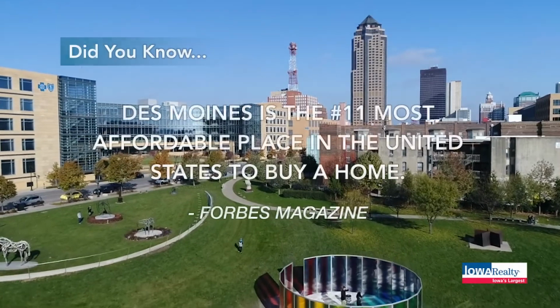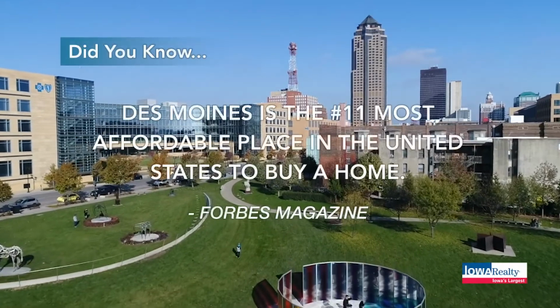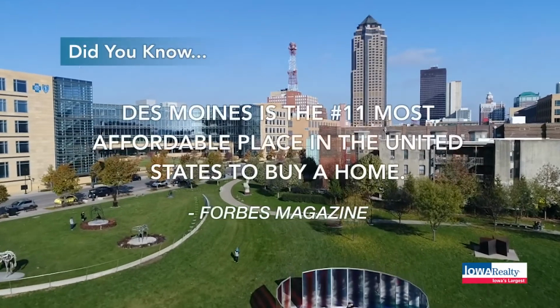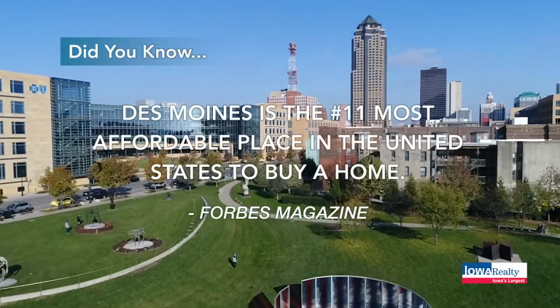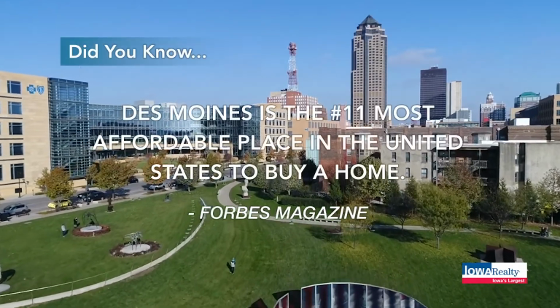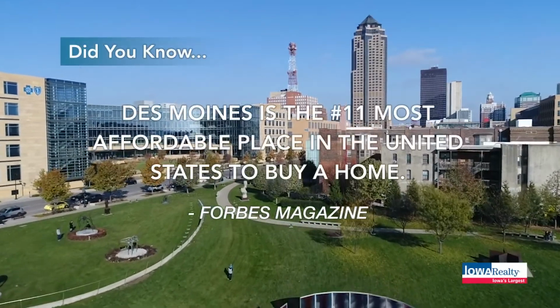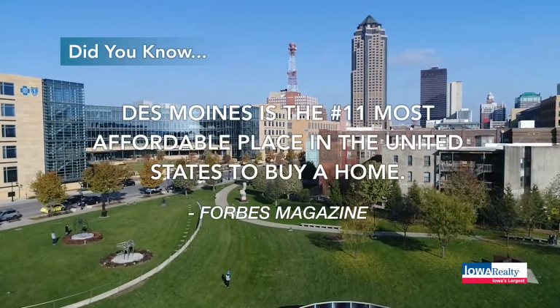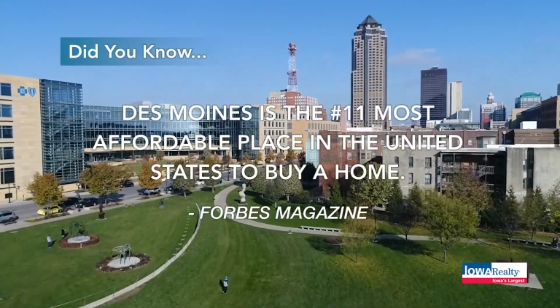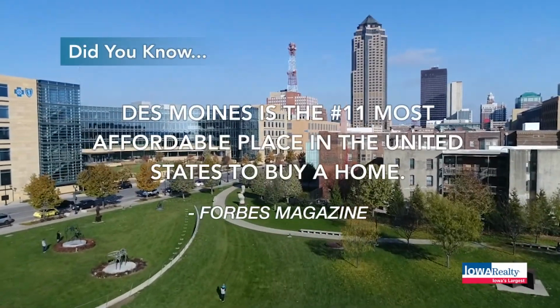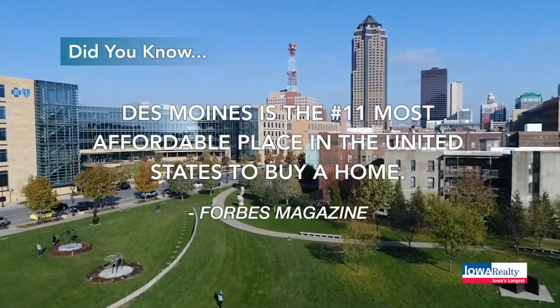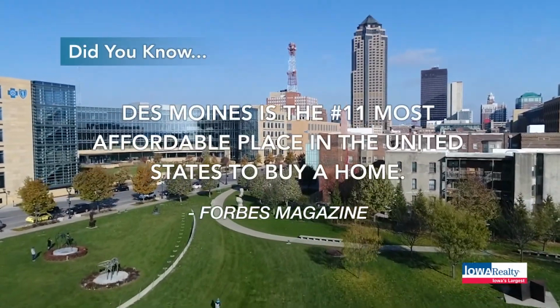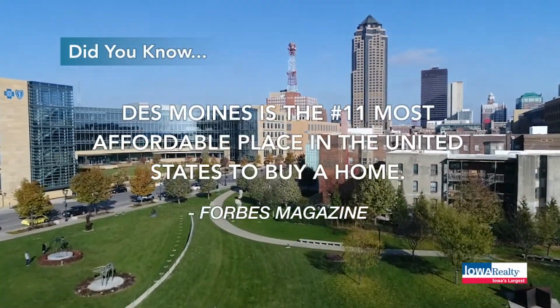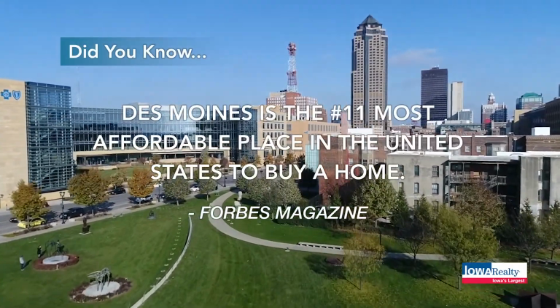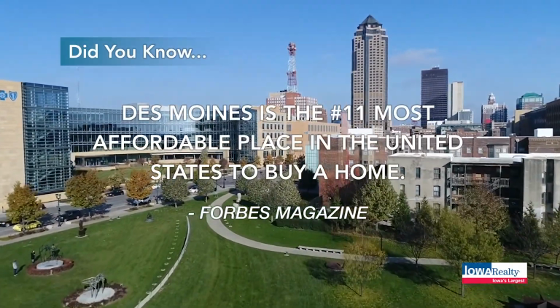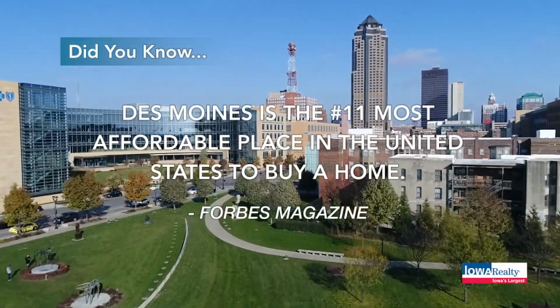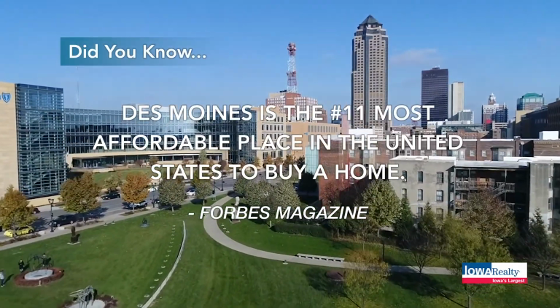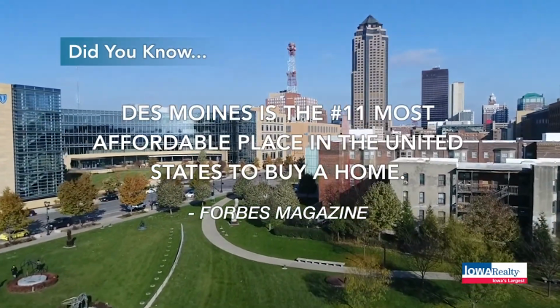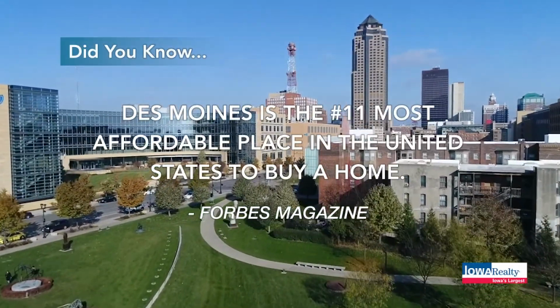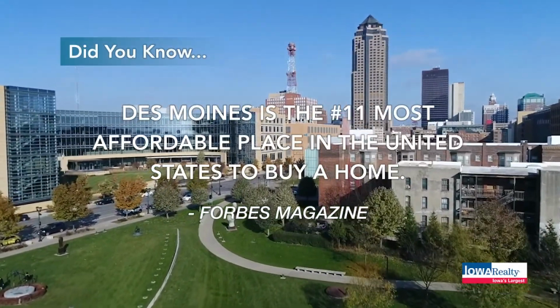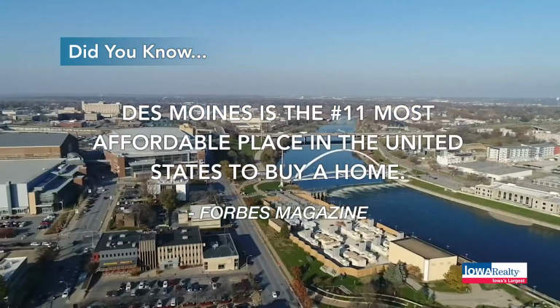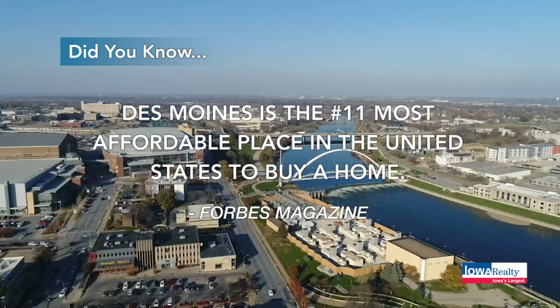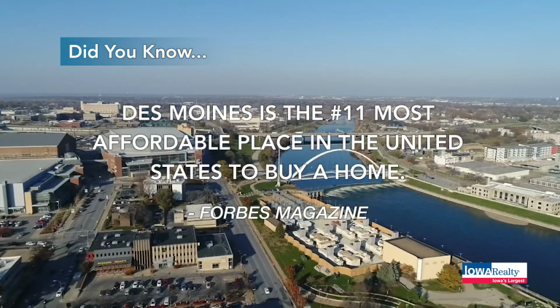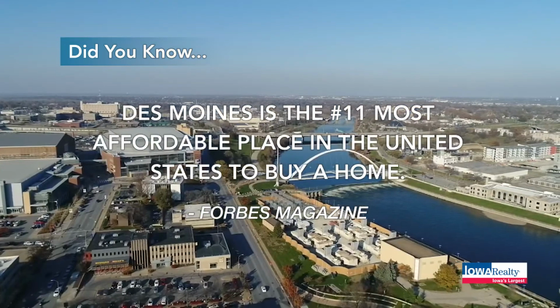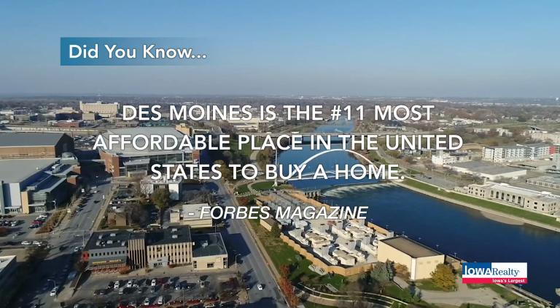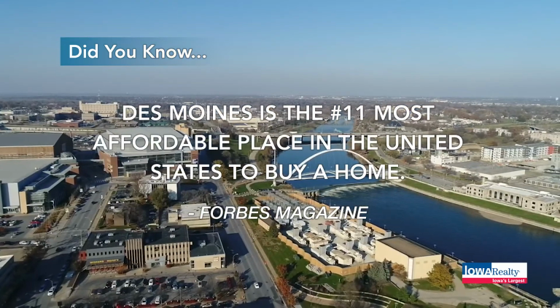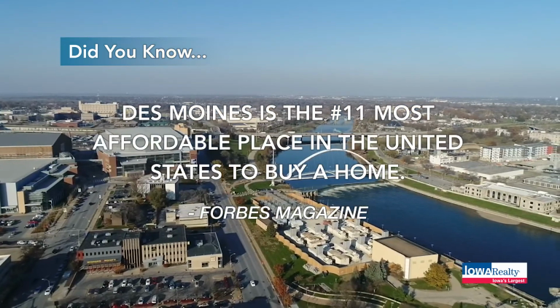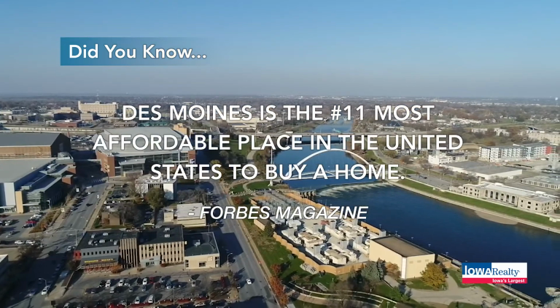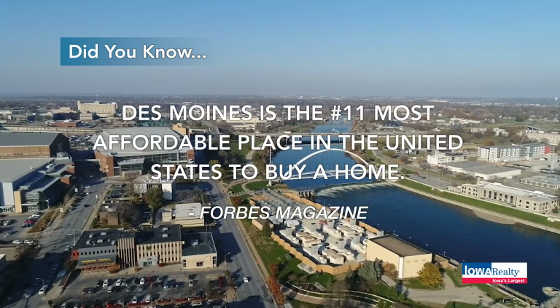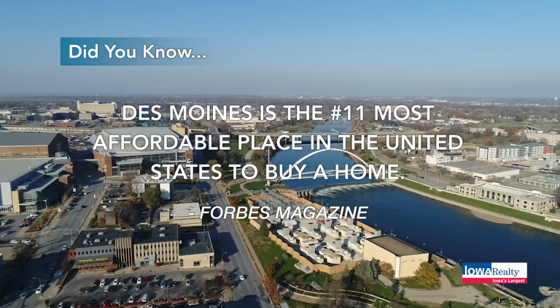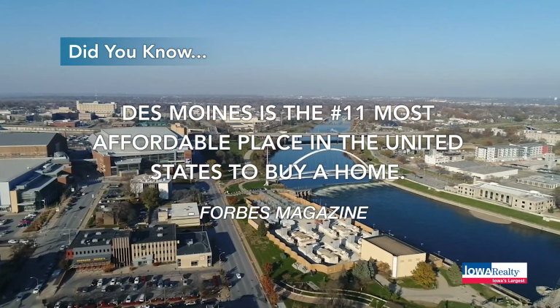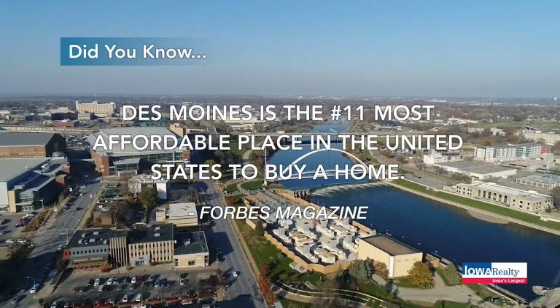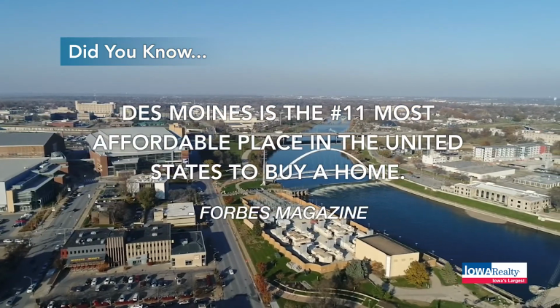According to Forbes, Des Moines is the number 11 most affordable place in the United States to buy a home.